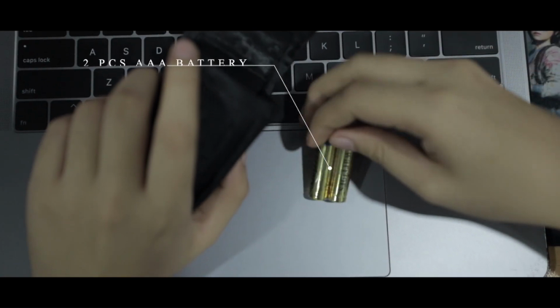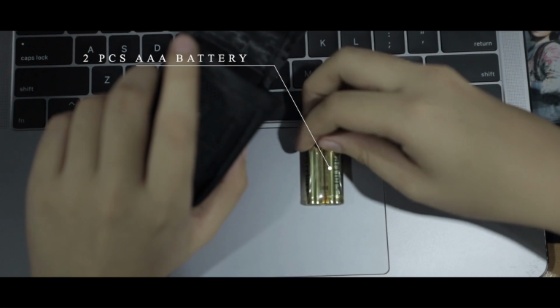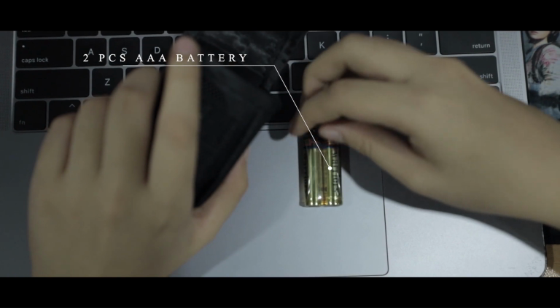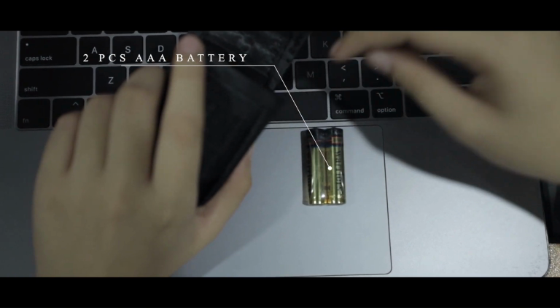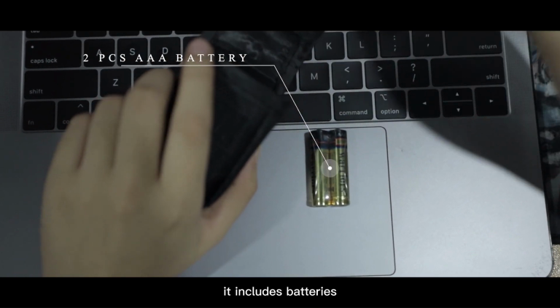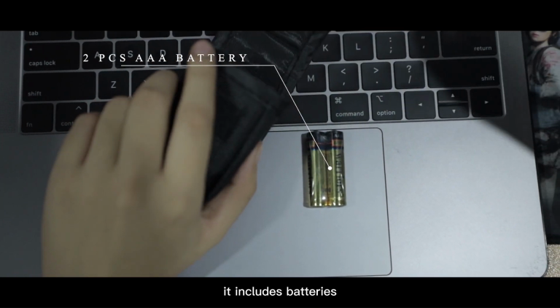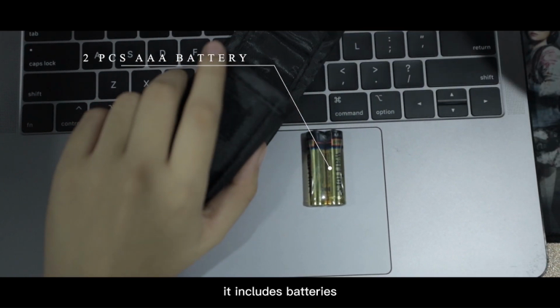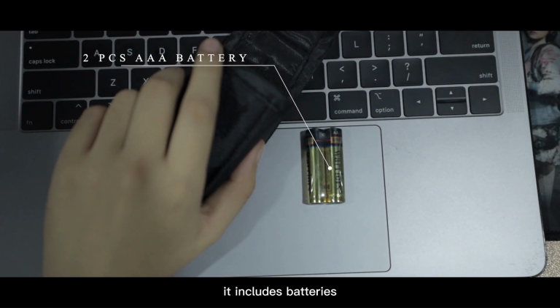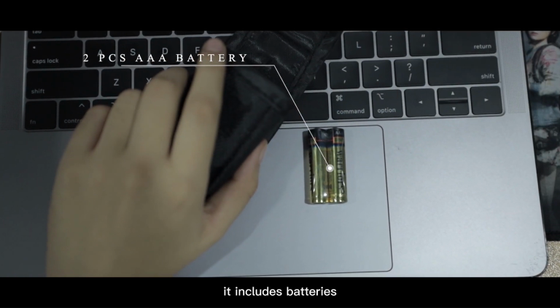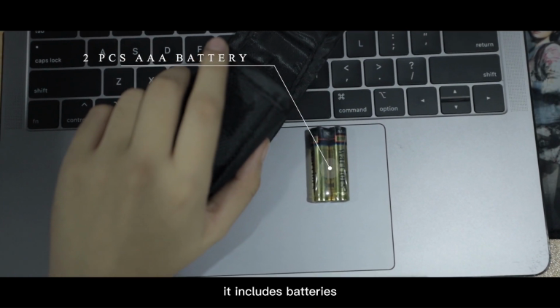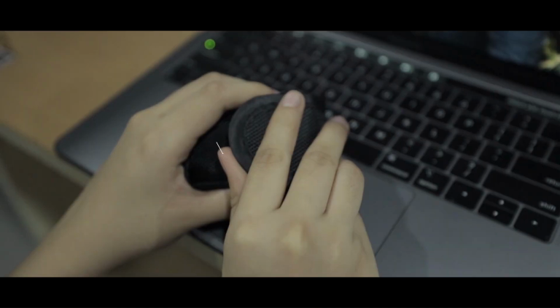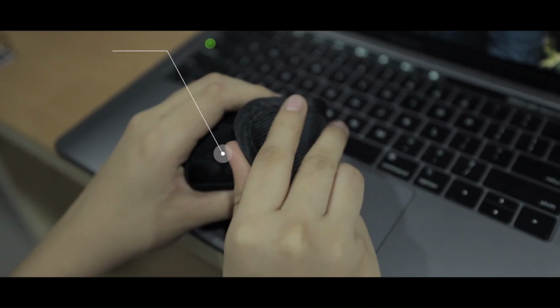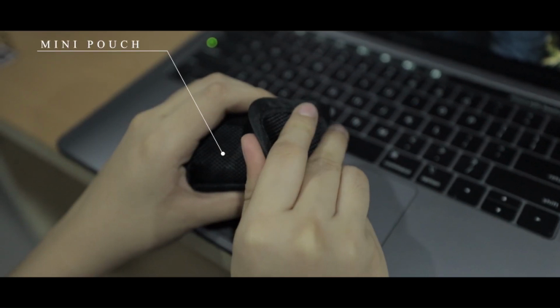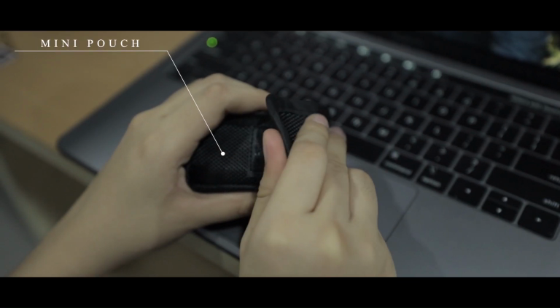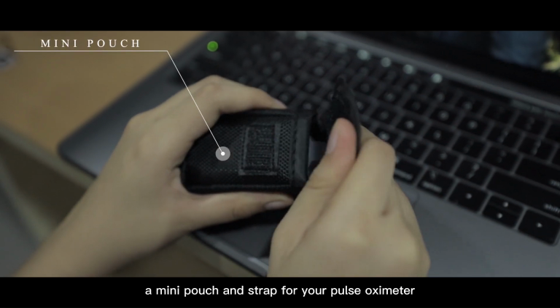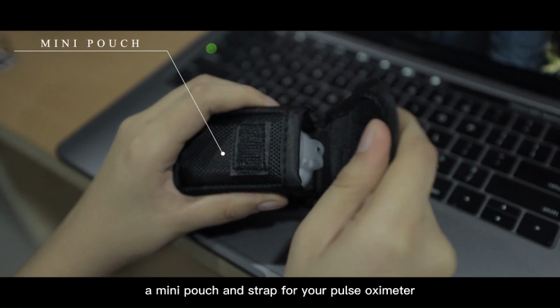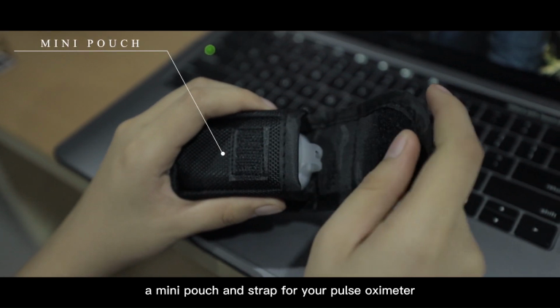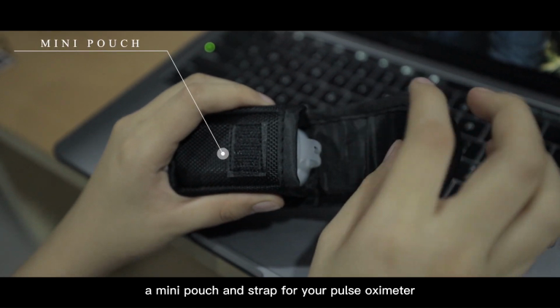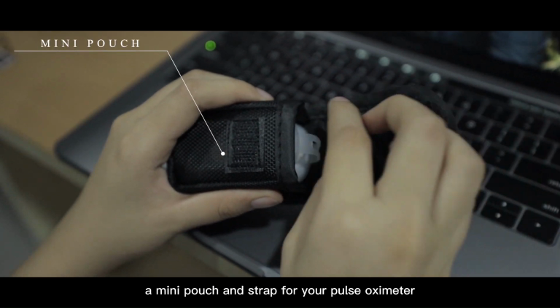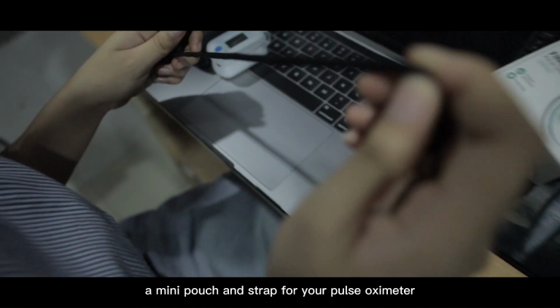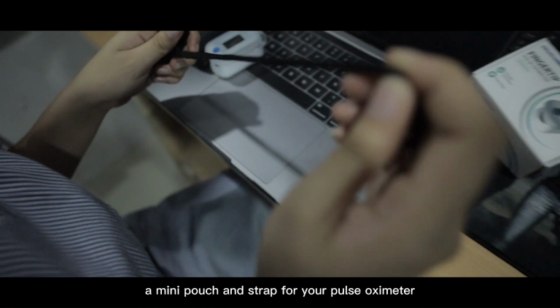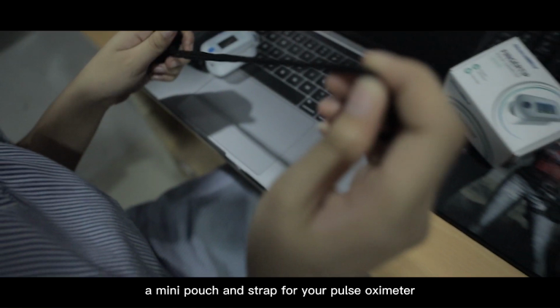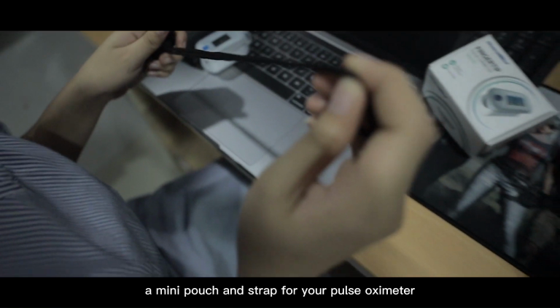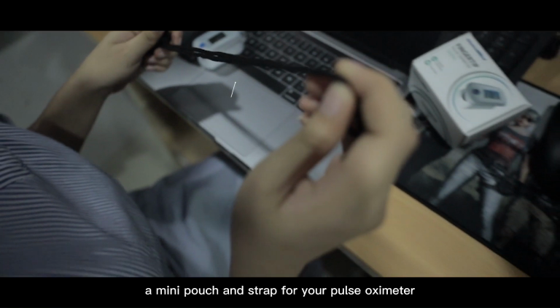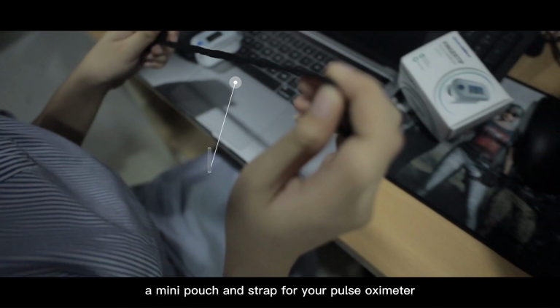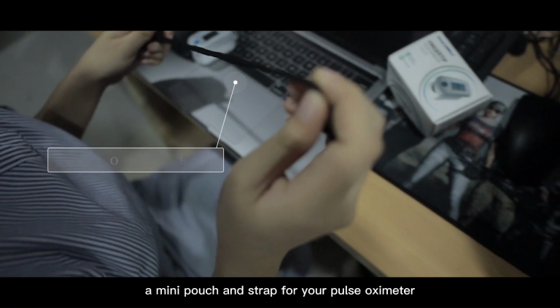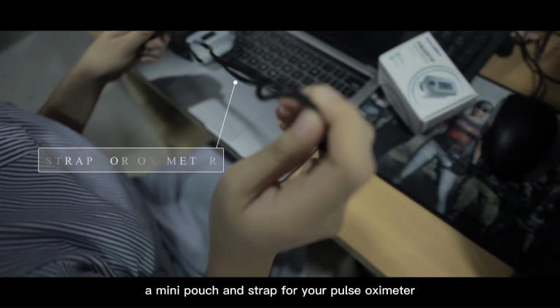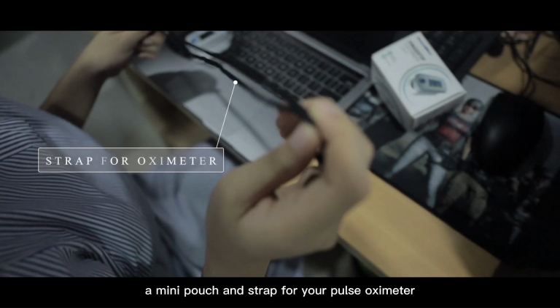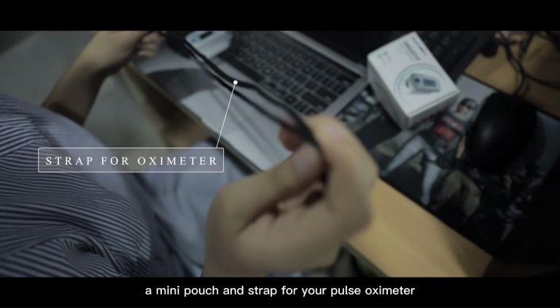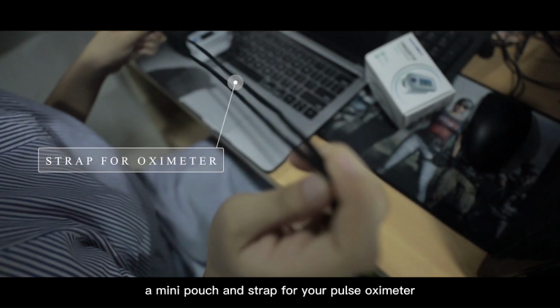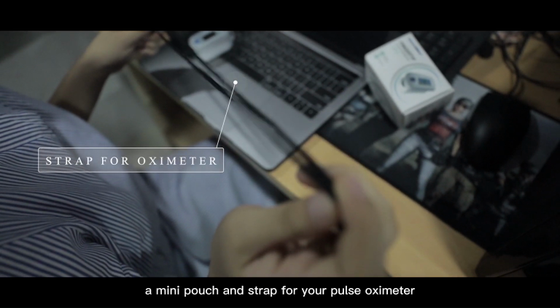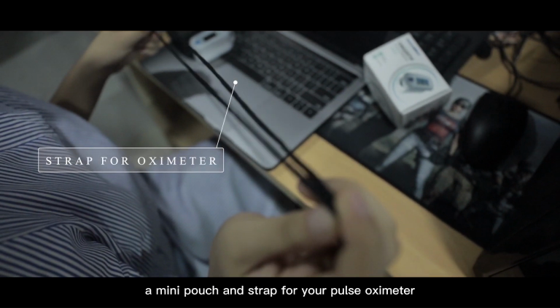It includes batteries, a mini pouch, and a strap for your Pulse Oximeter.